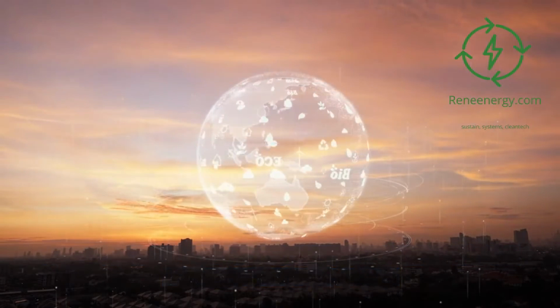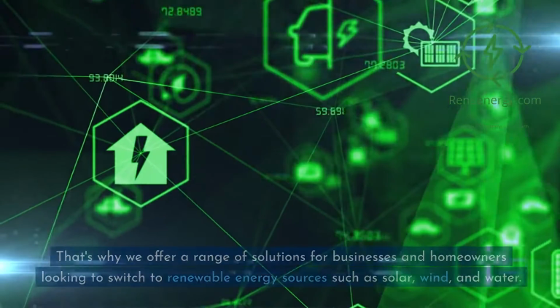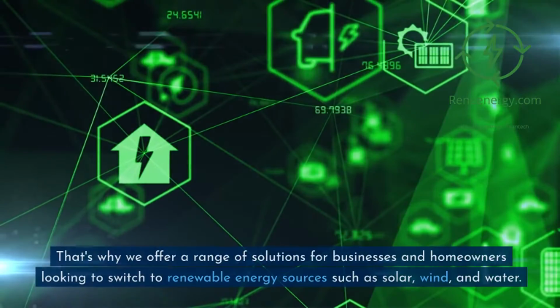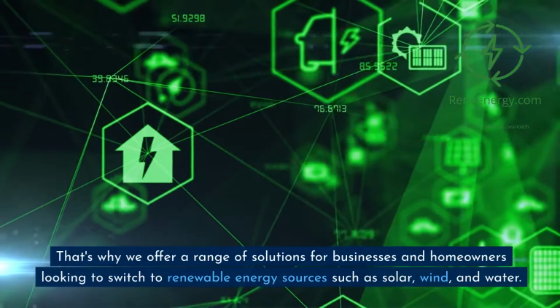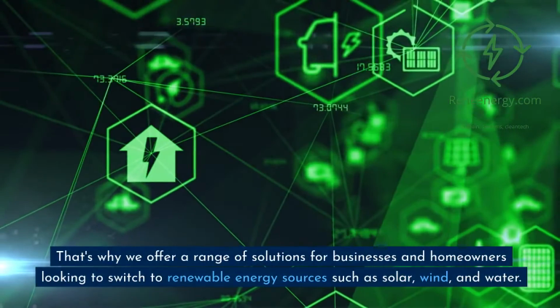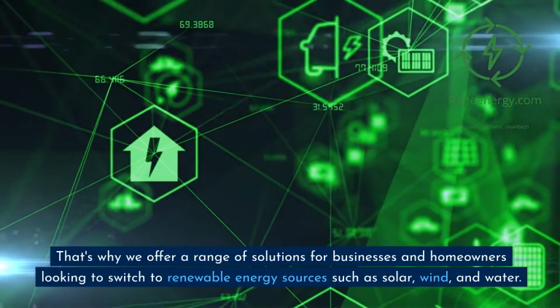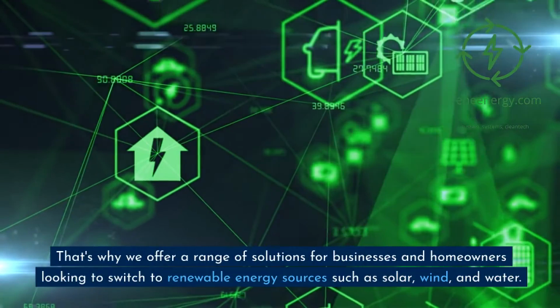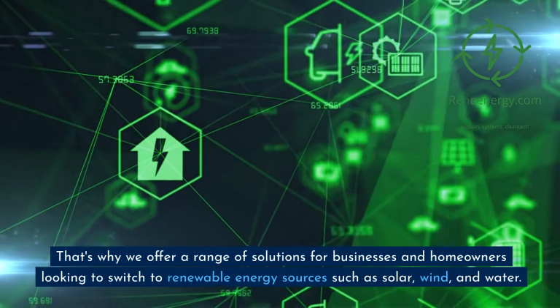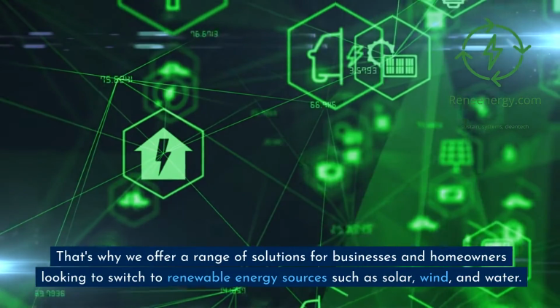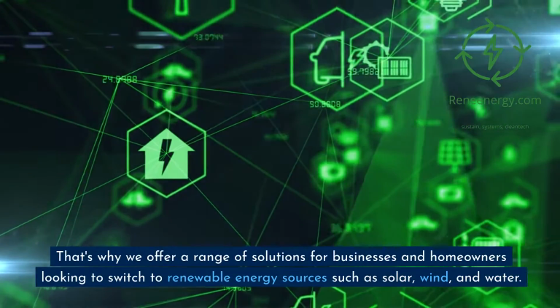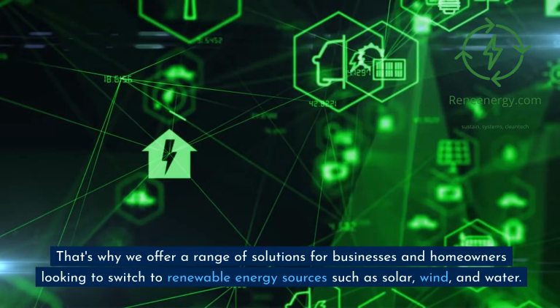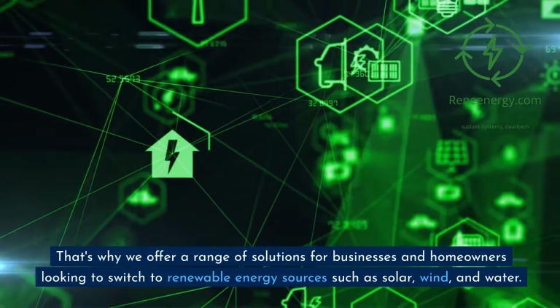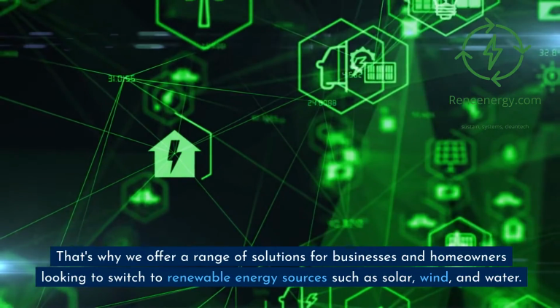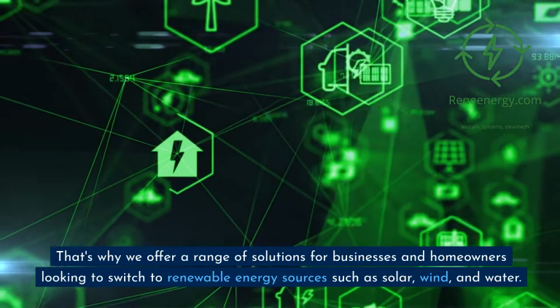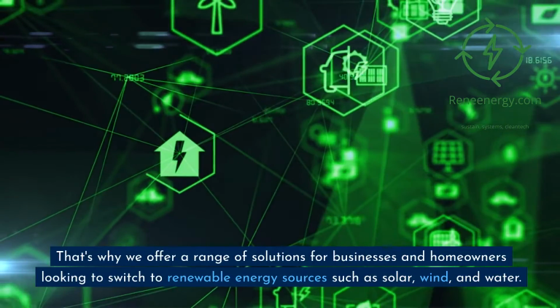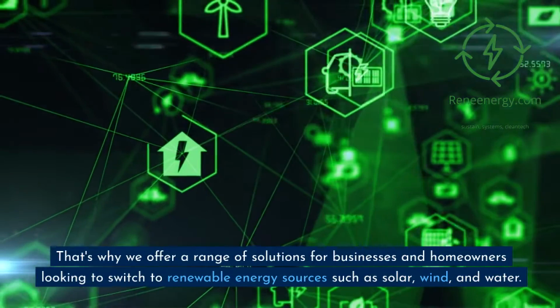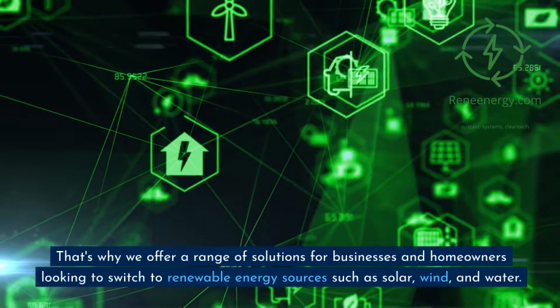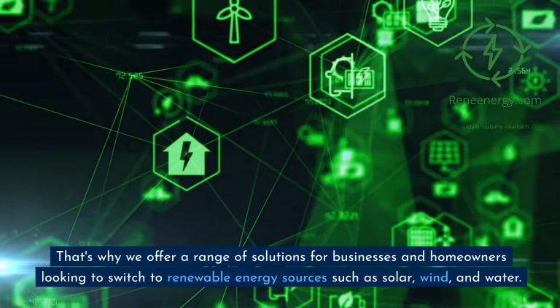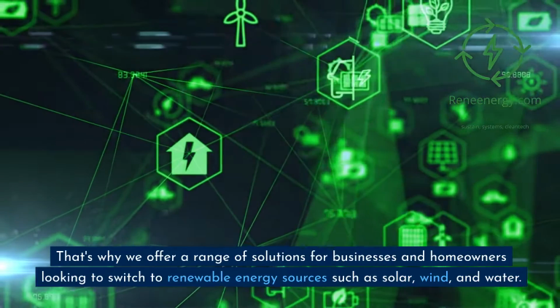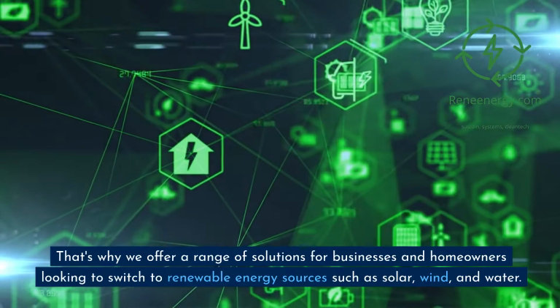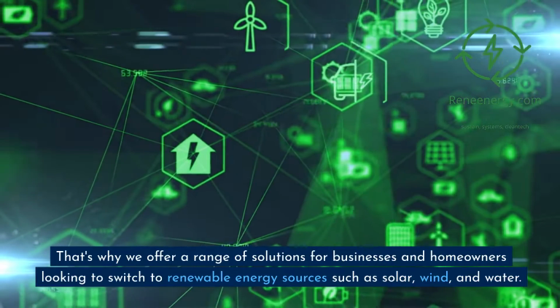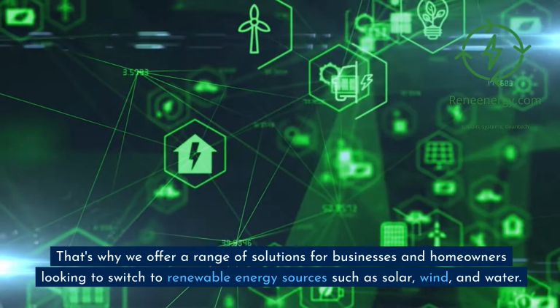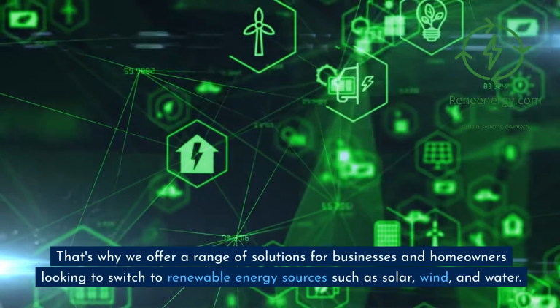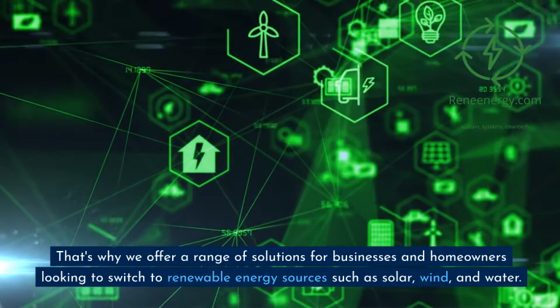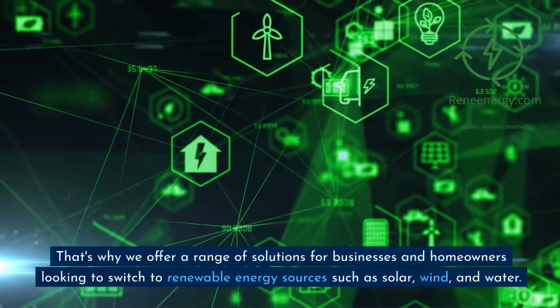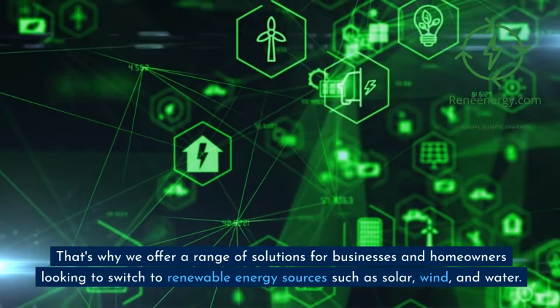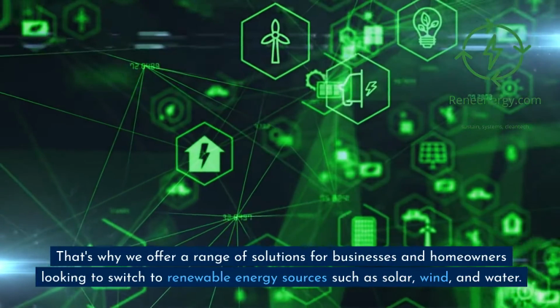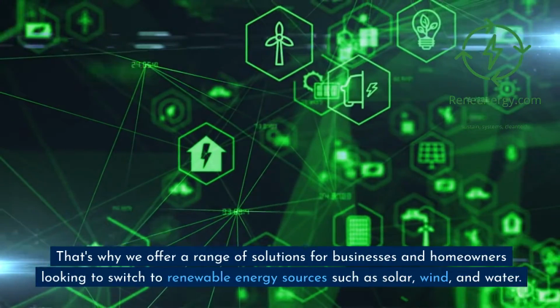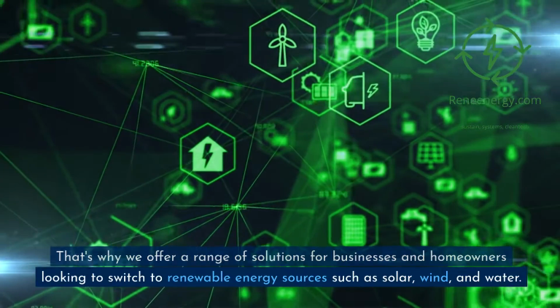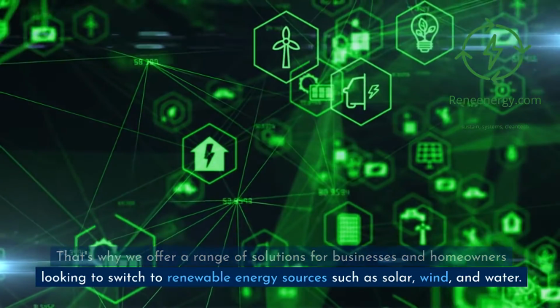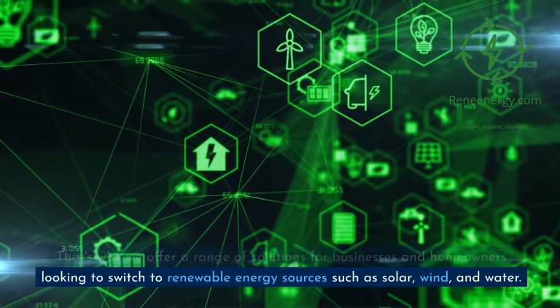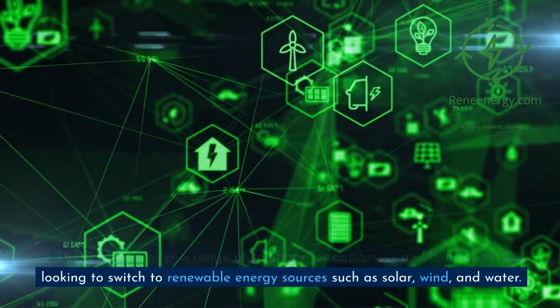That's why we offer a range of solutions for businesses and homeowners looking to switch to renewable energy sources such as solar, wind, and water.